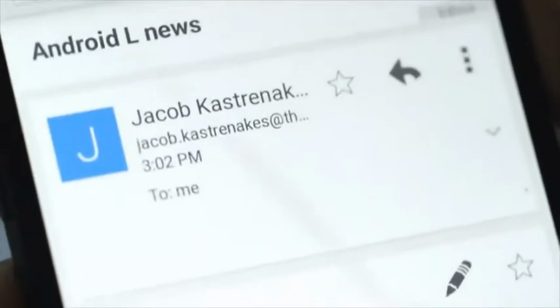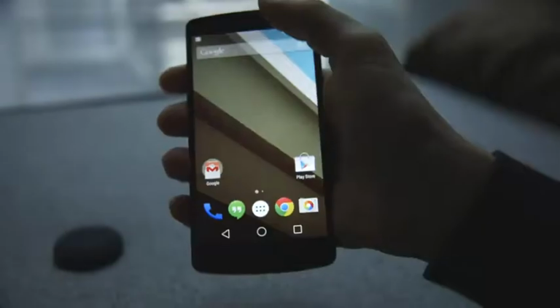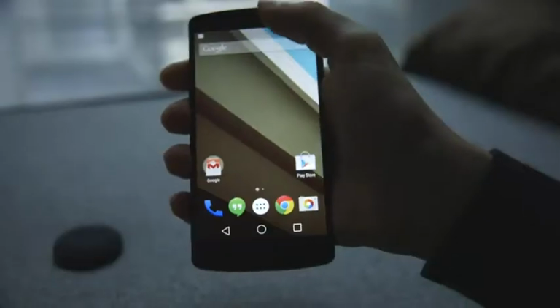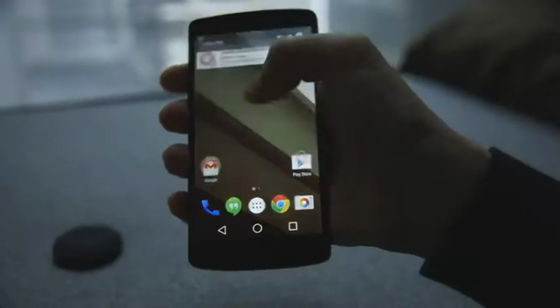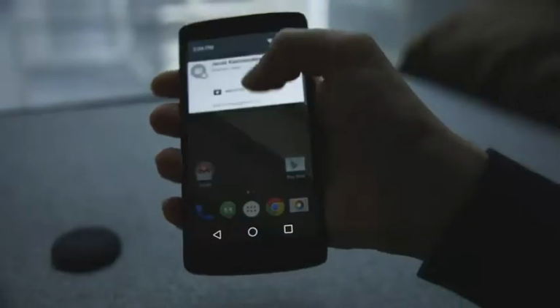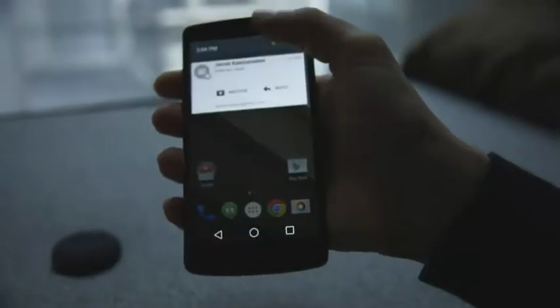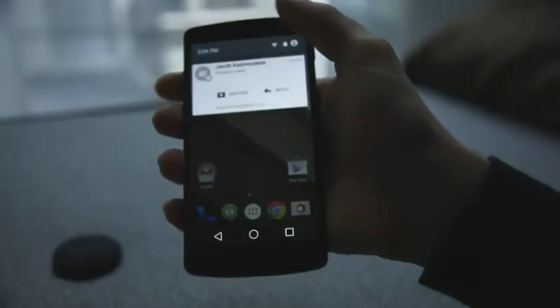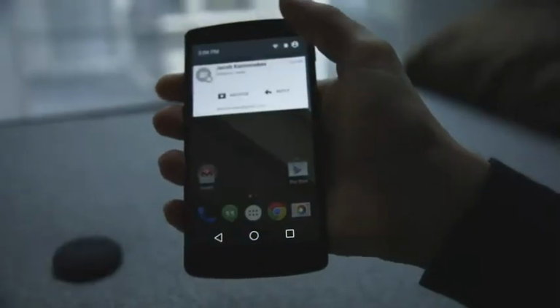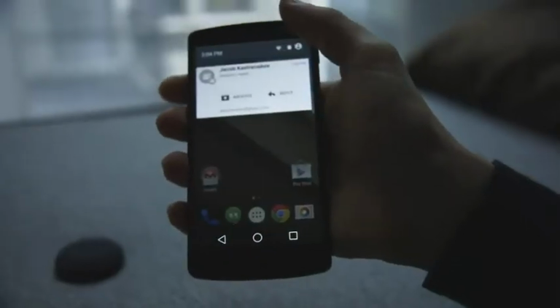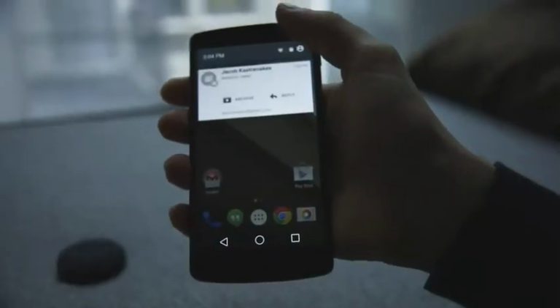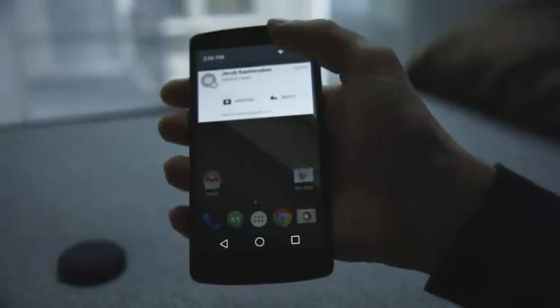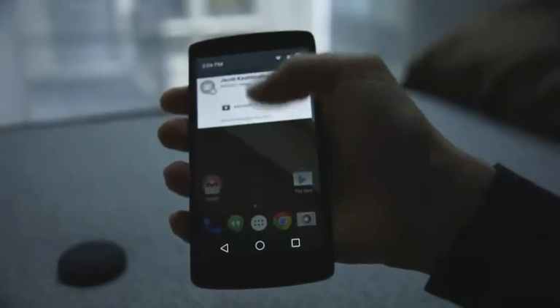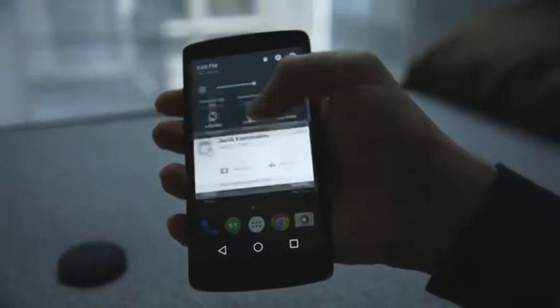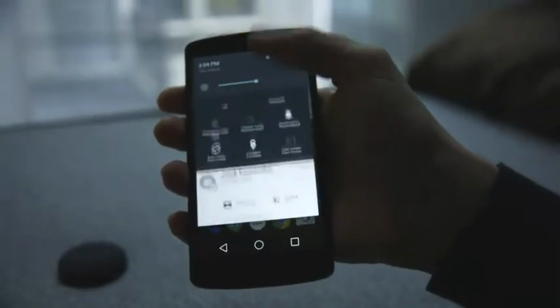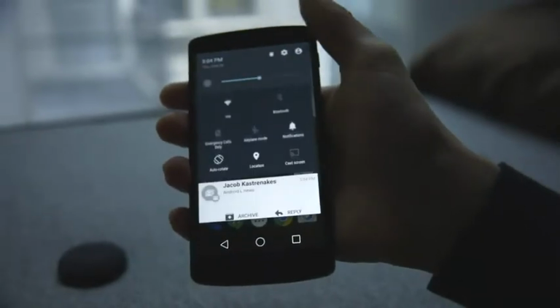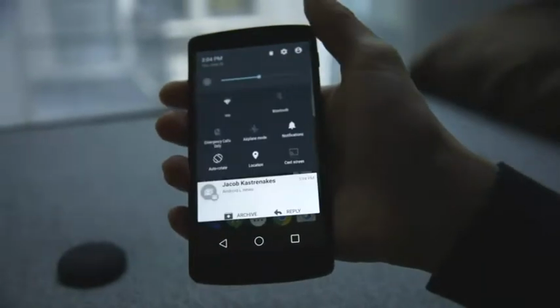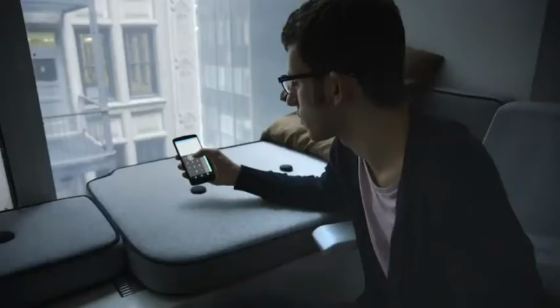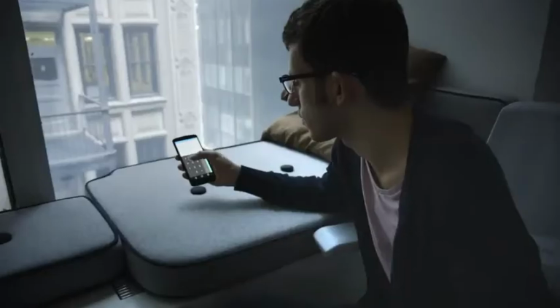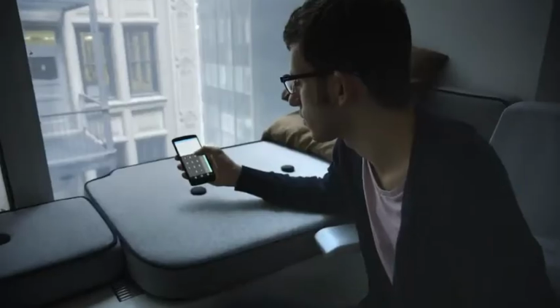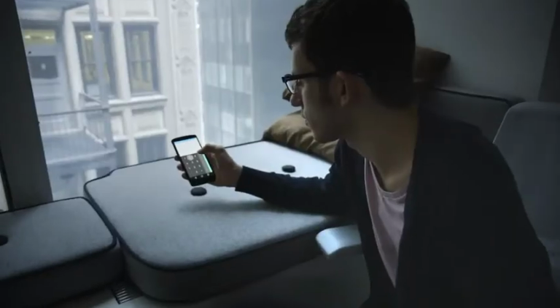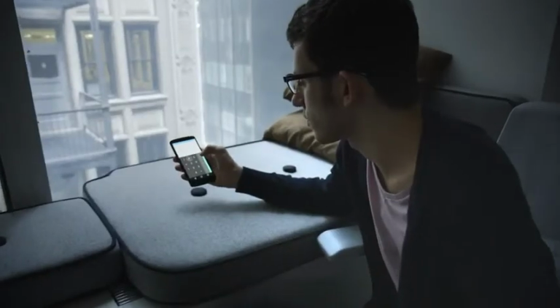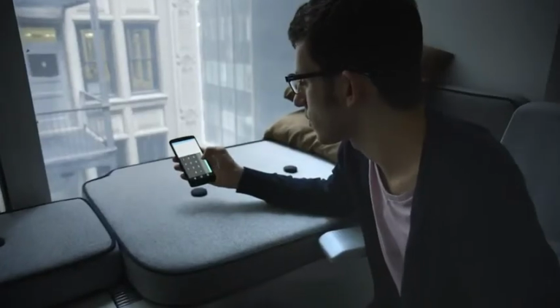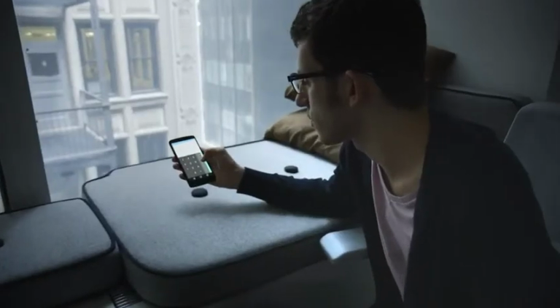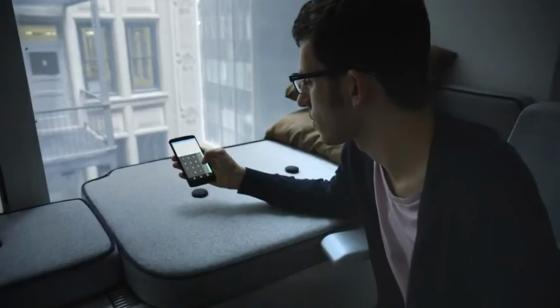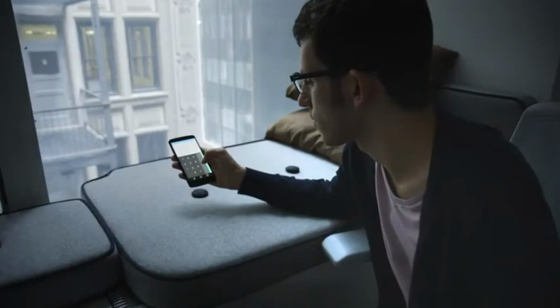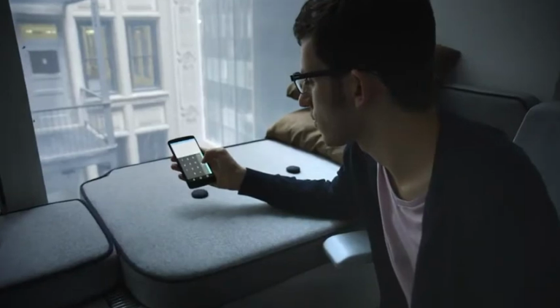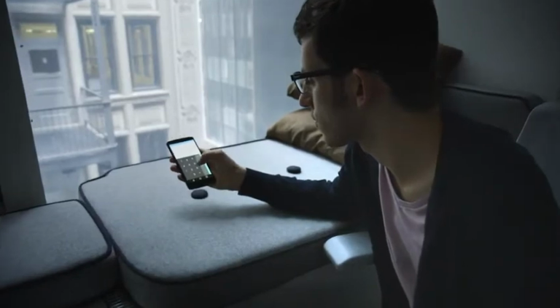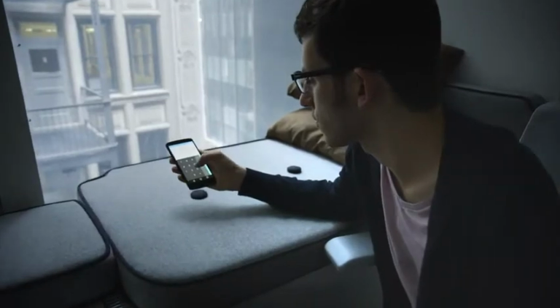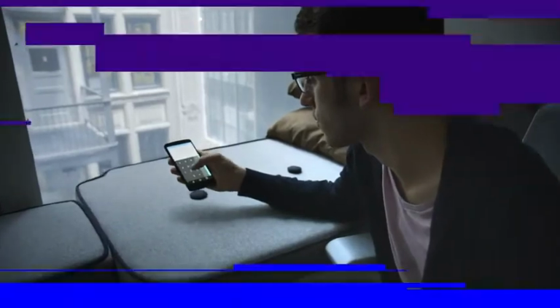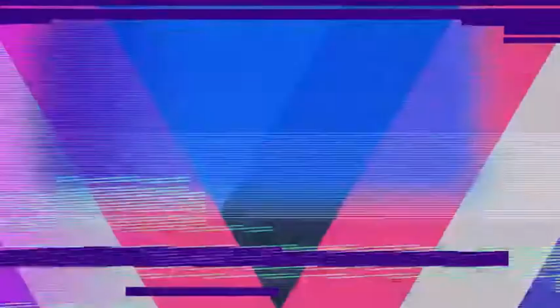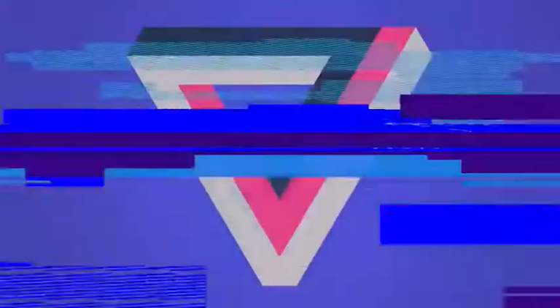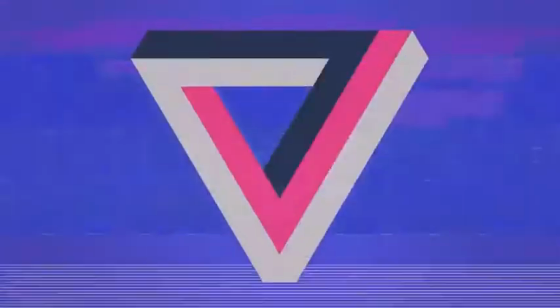Android L looks good so far. We're just looking forward to seeing what the rest of it looks like in the next week.